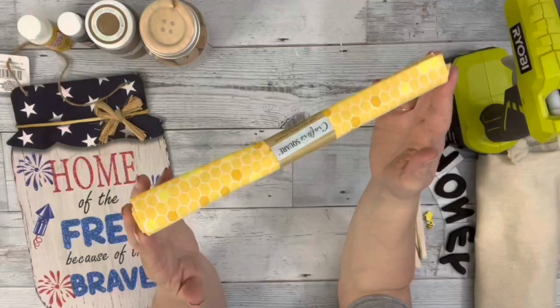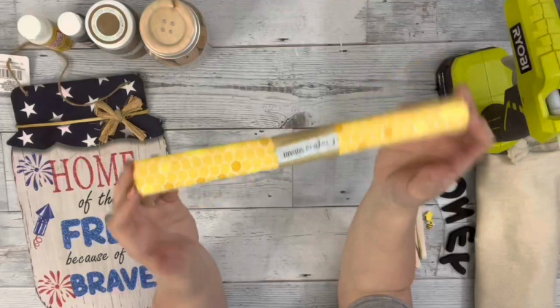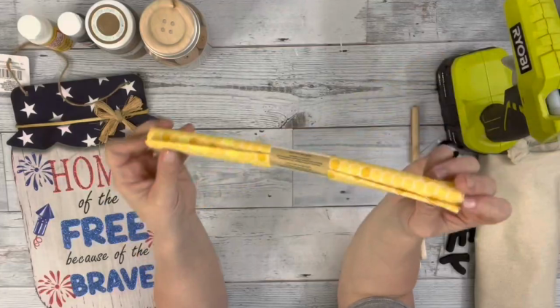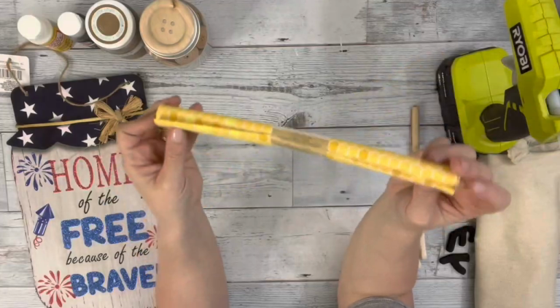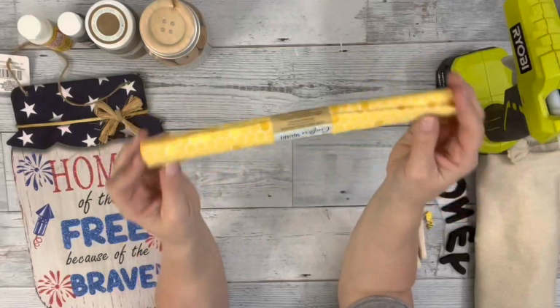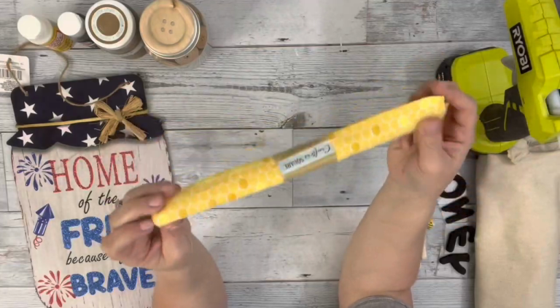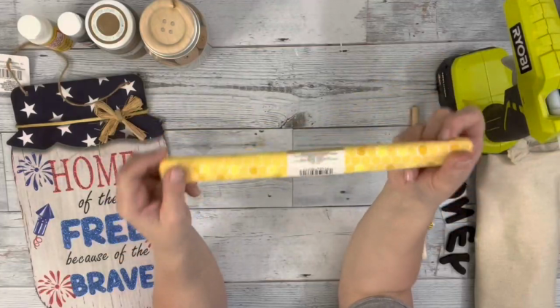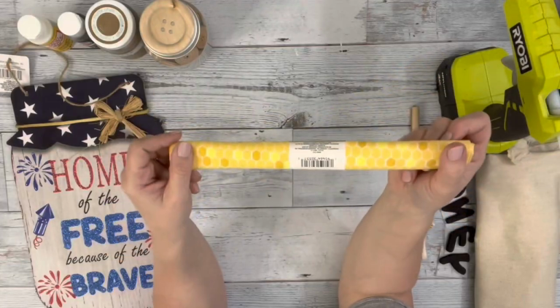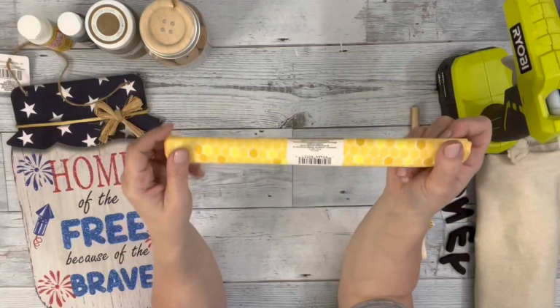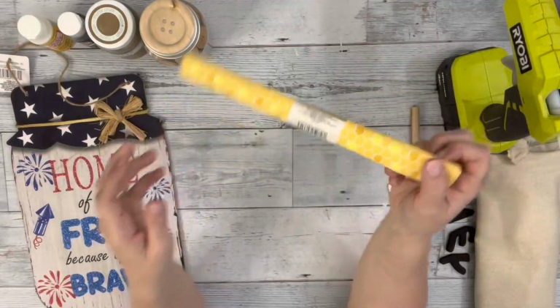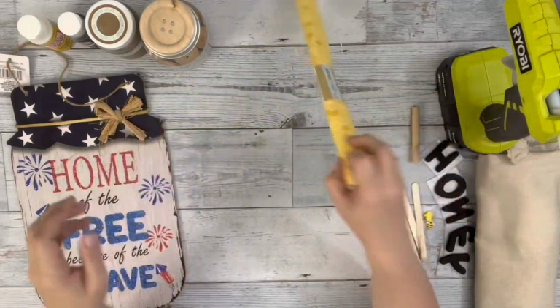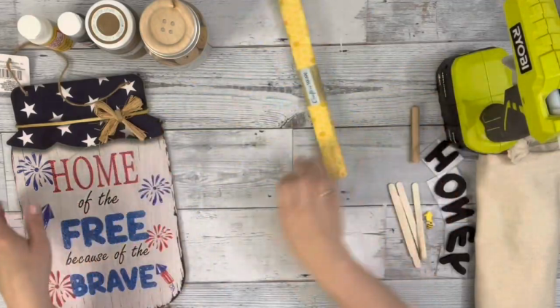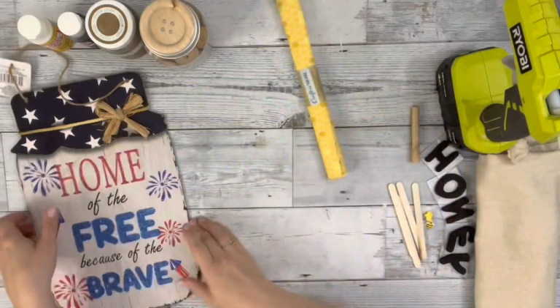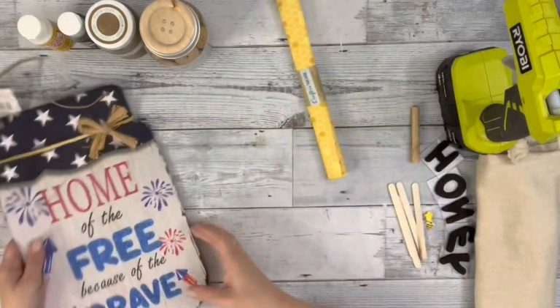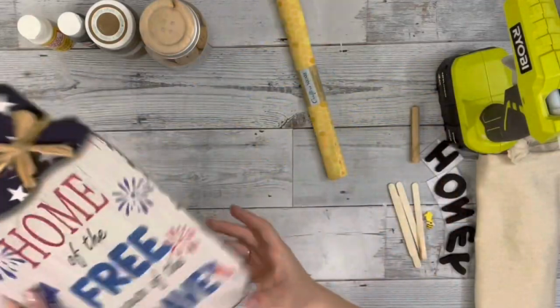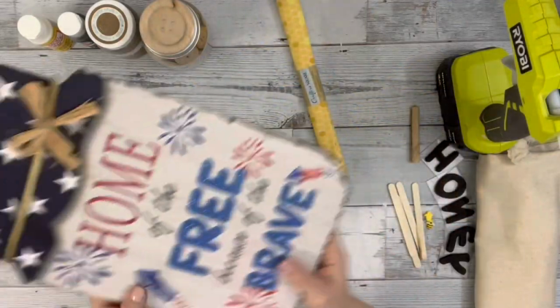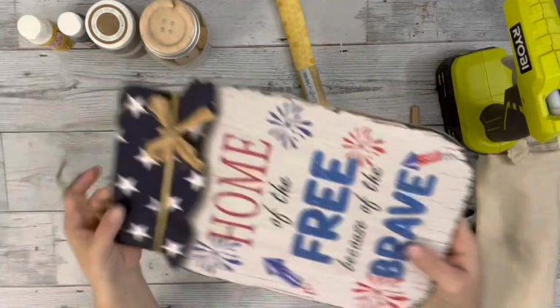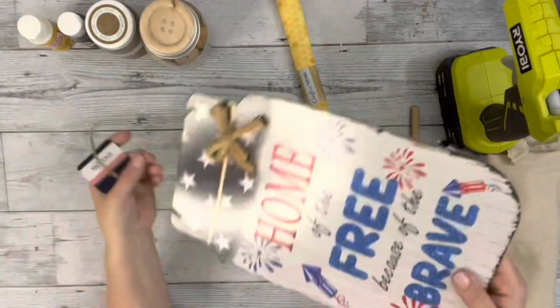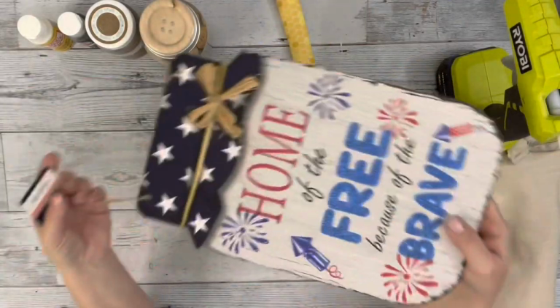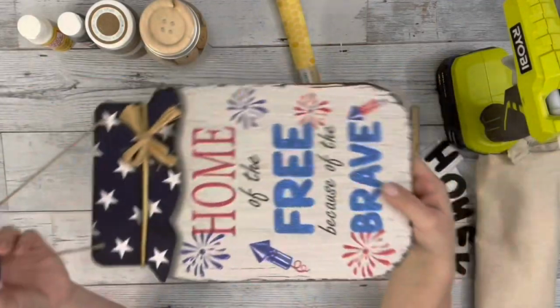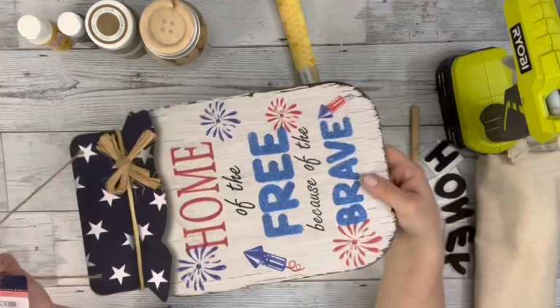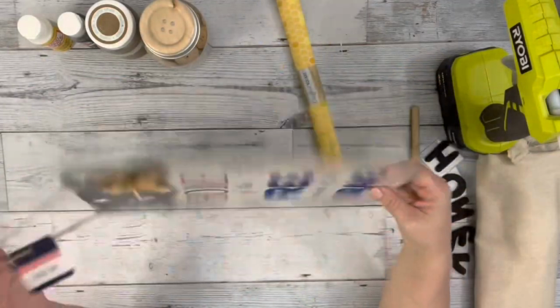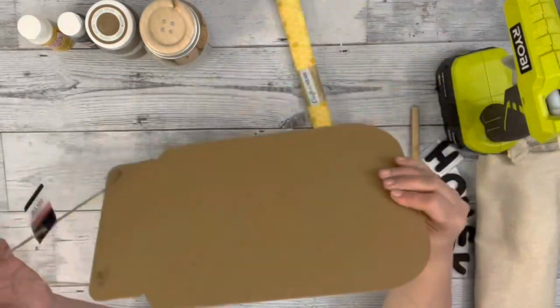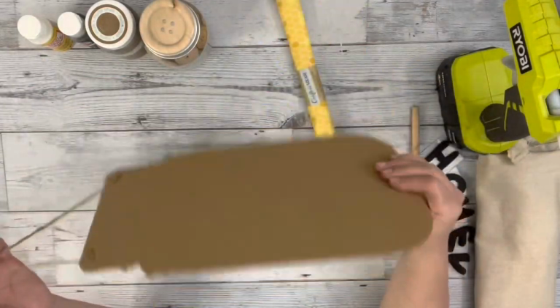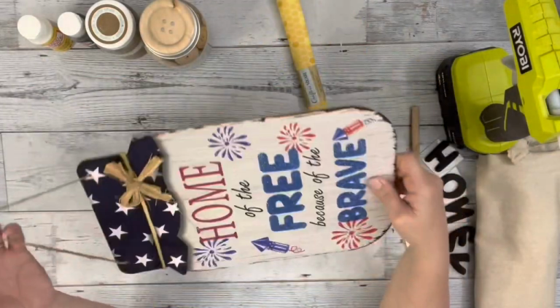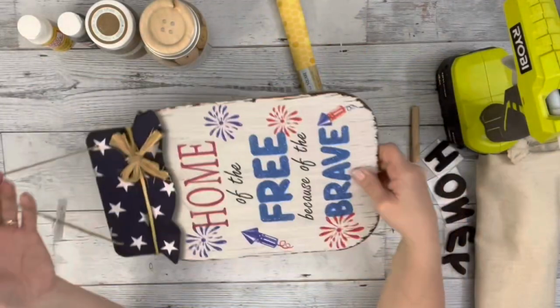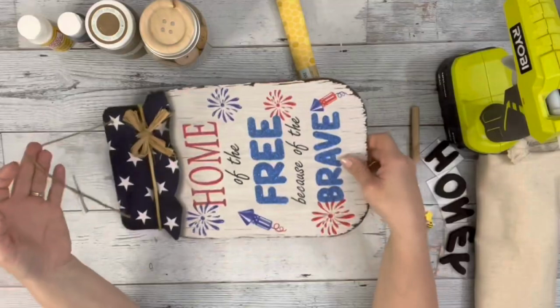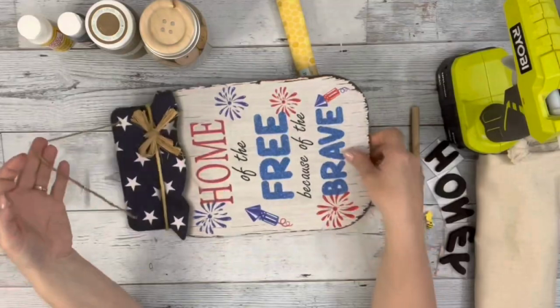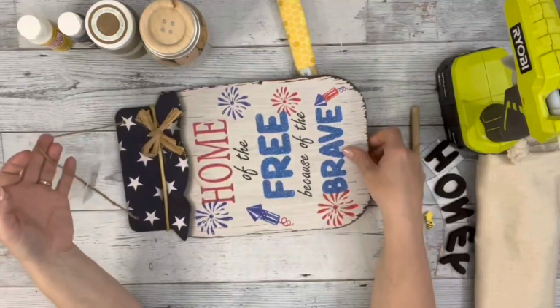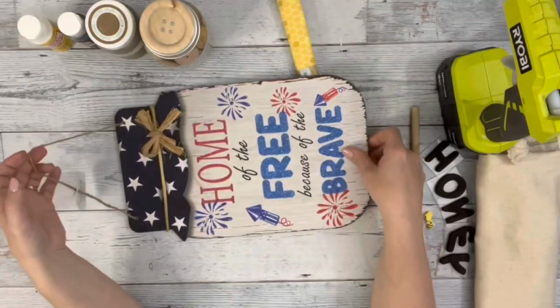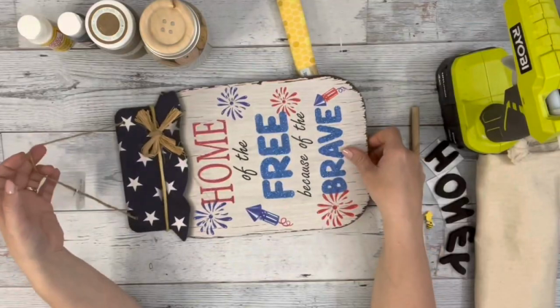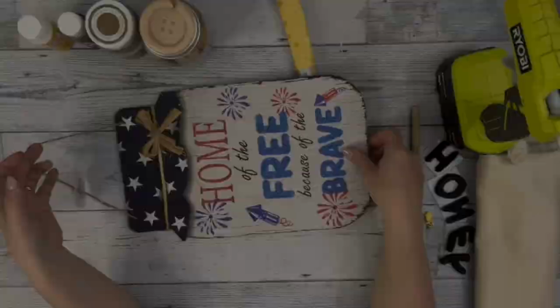Hey guys, it's Beth. Today I'll be using this fabric from Dollar Tree and this hanging jar sign from Dollar Tree.